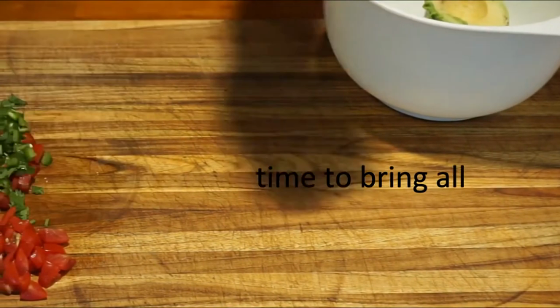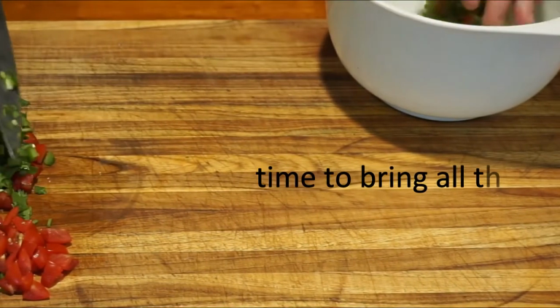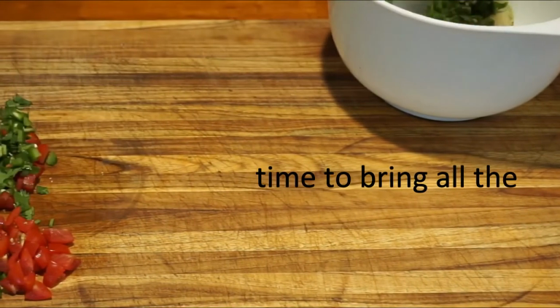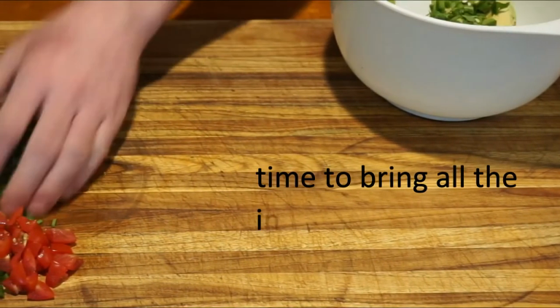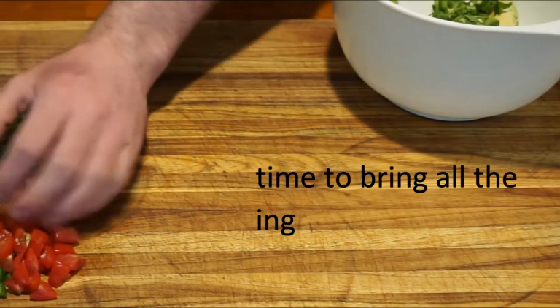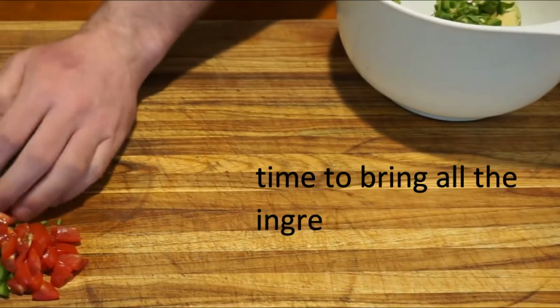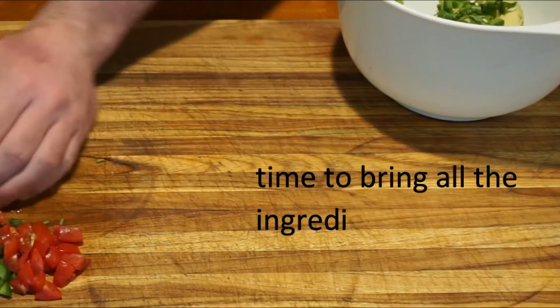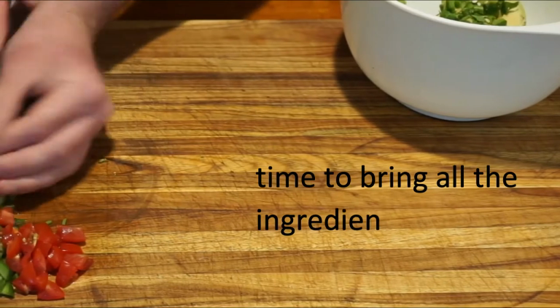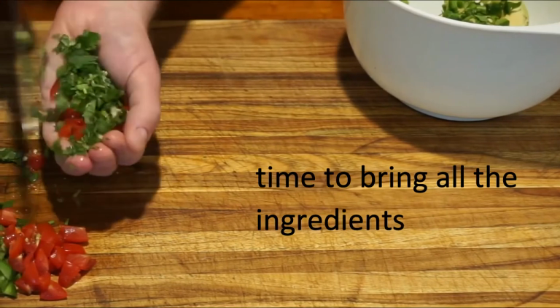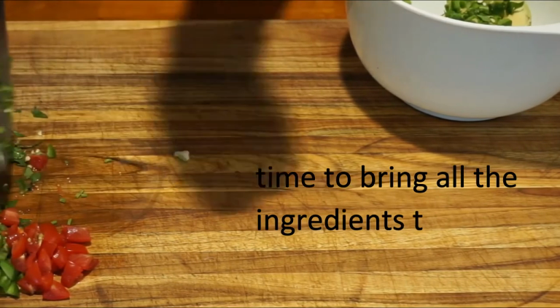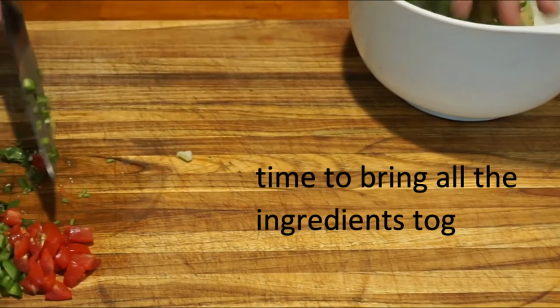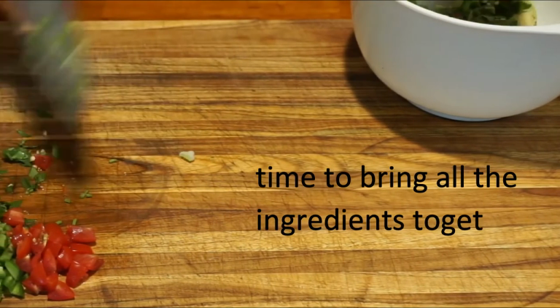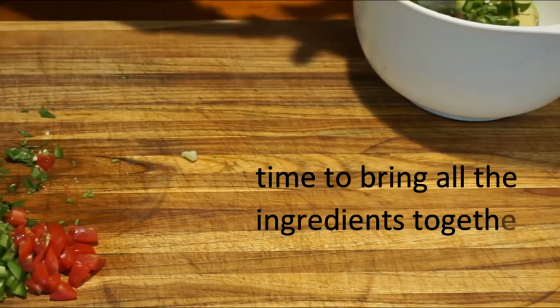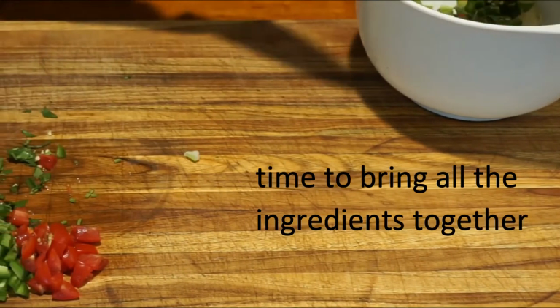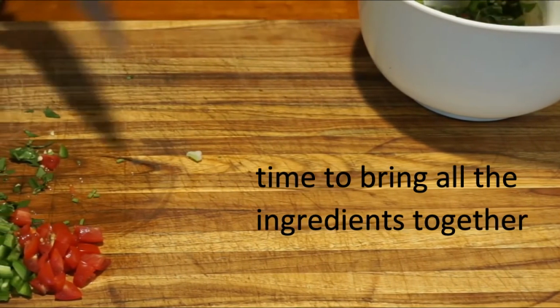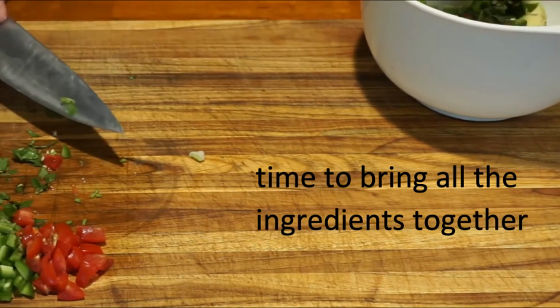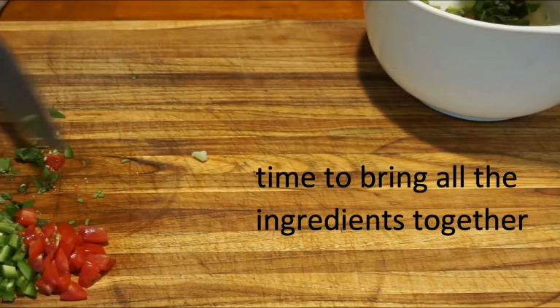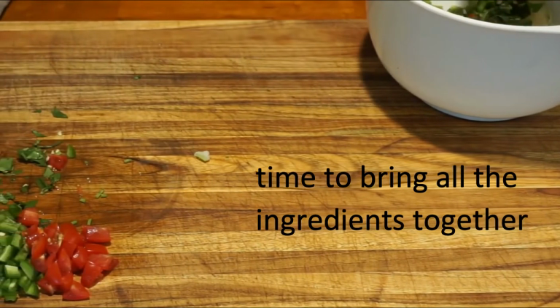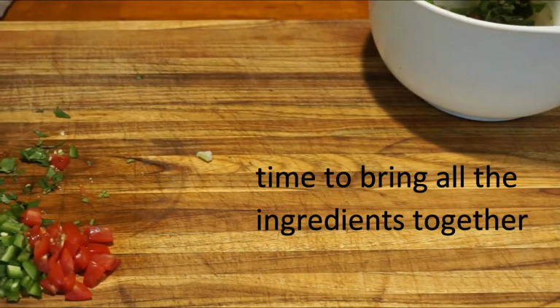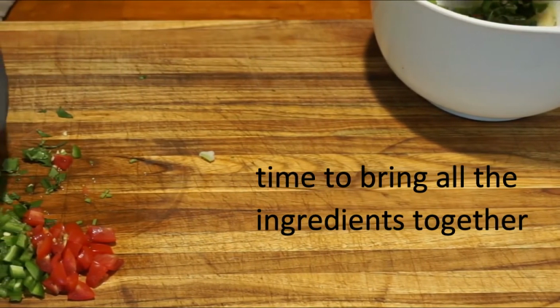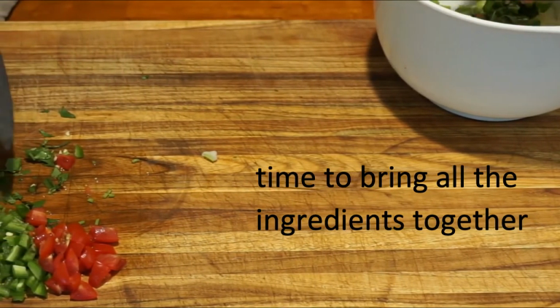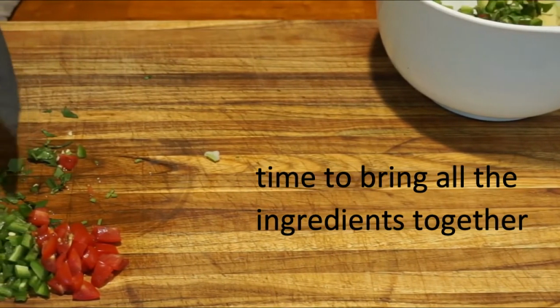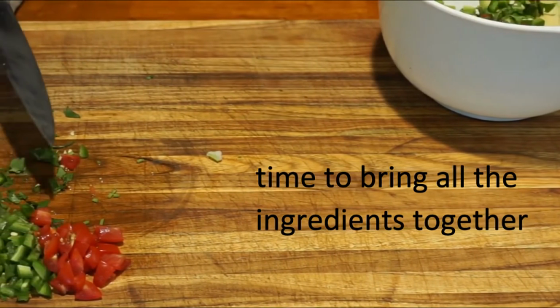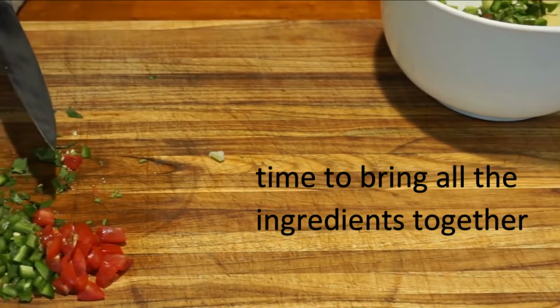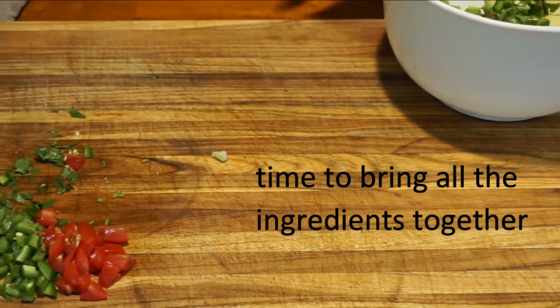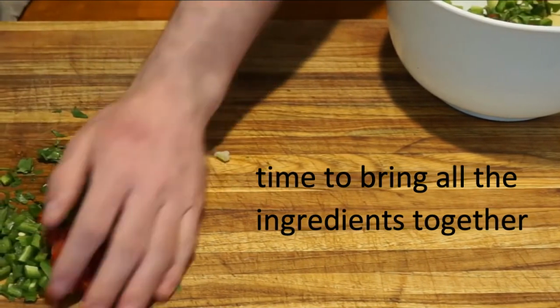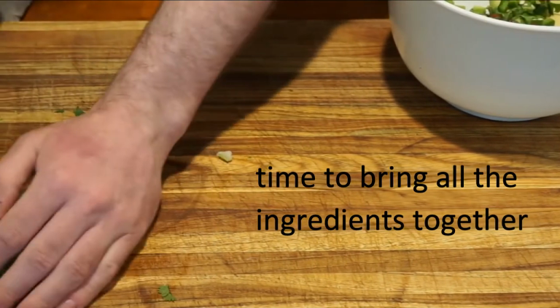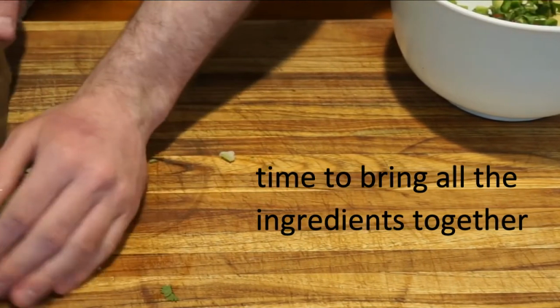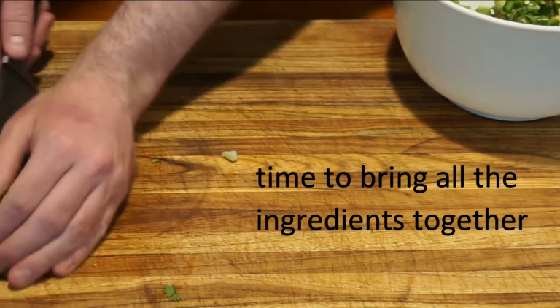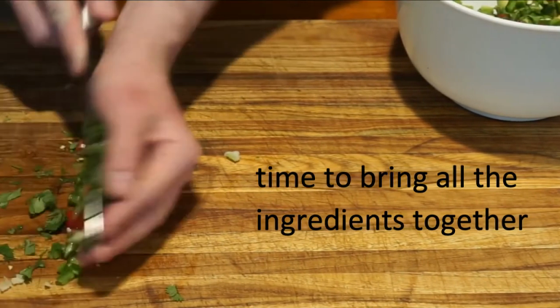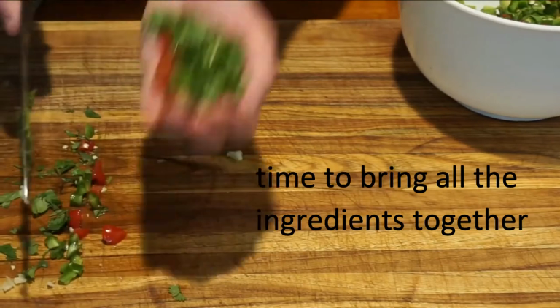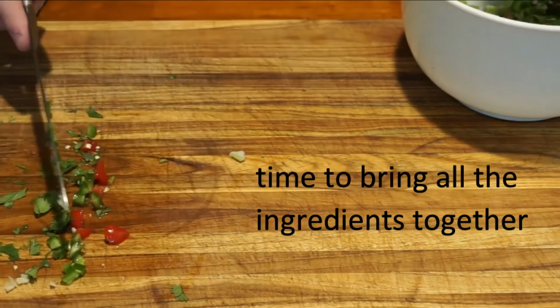Now it's time to combine all your ingredients into a bowl. You can decide how chunky or smooth to make your guacamole.